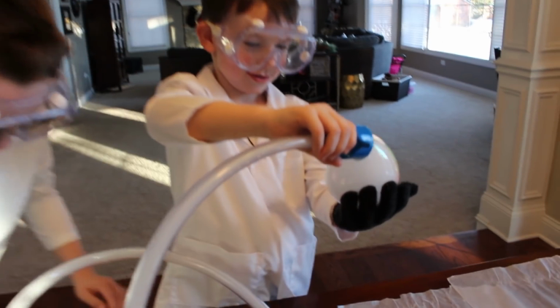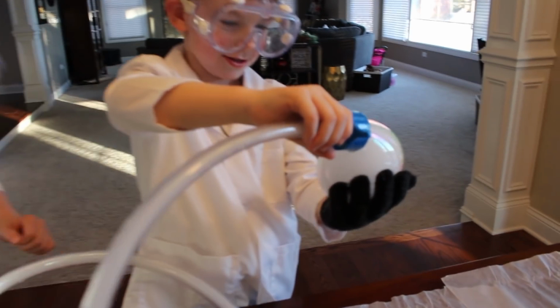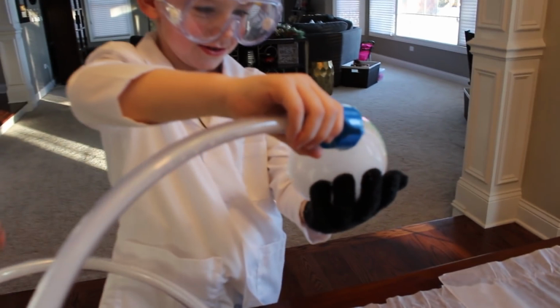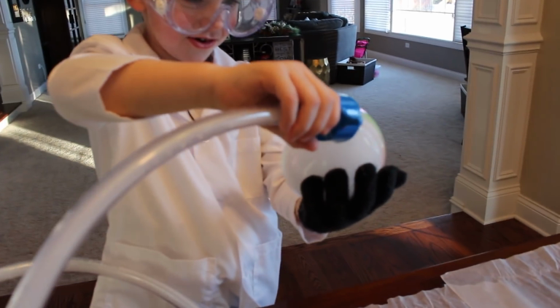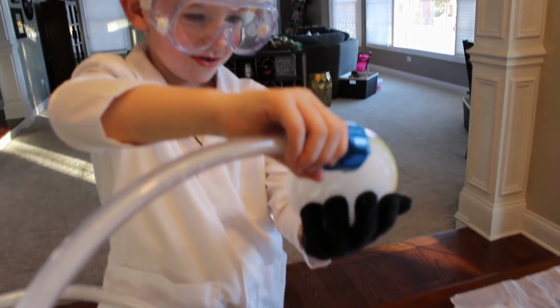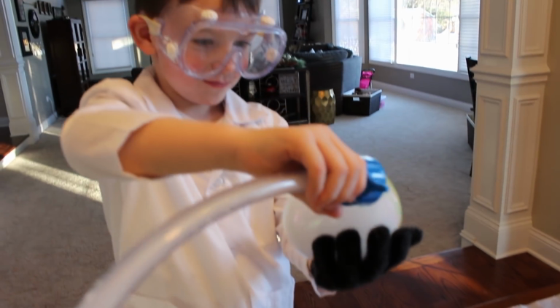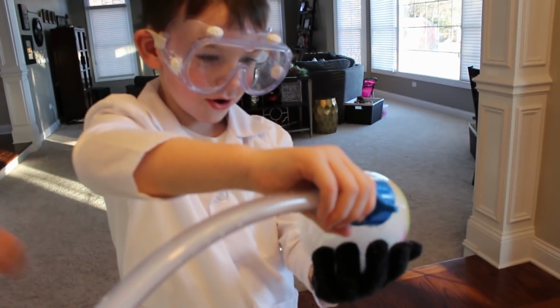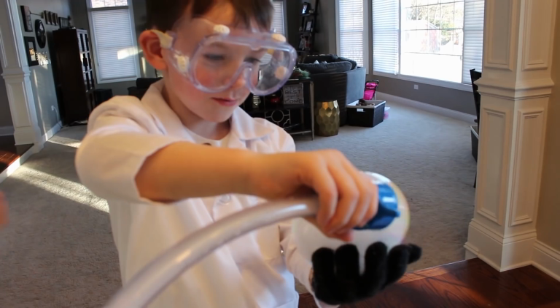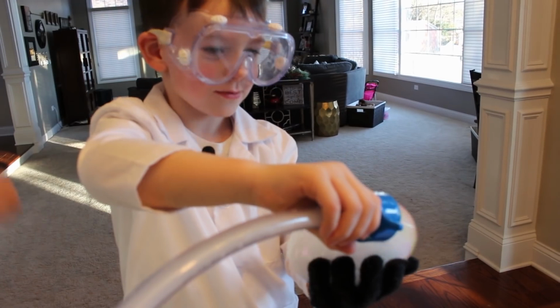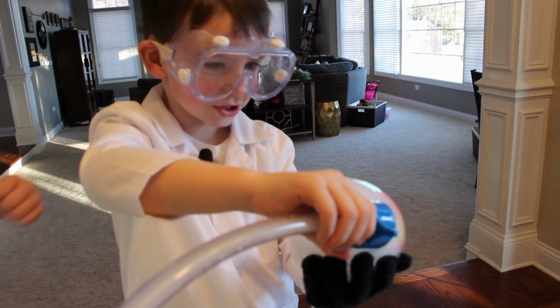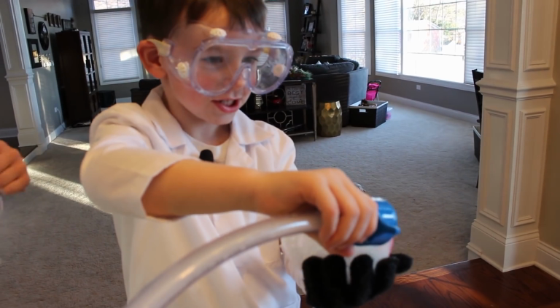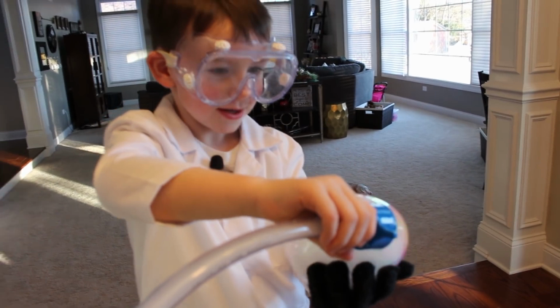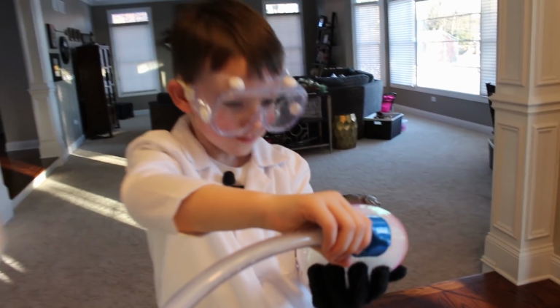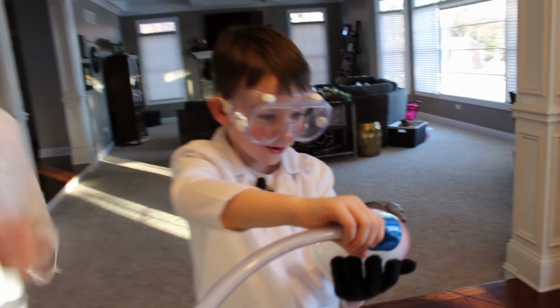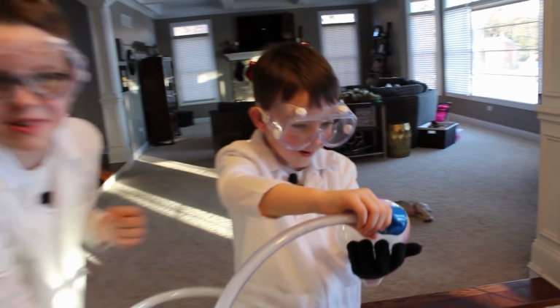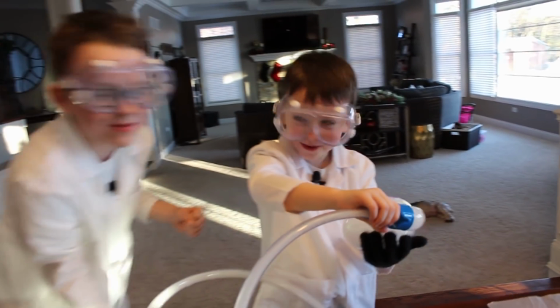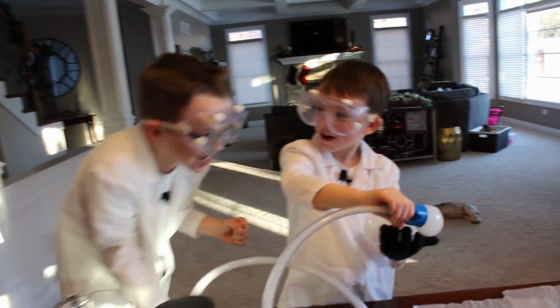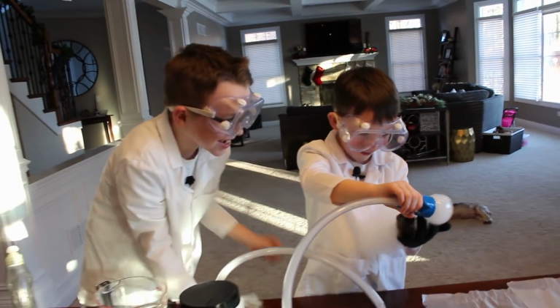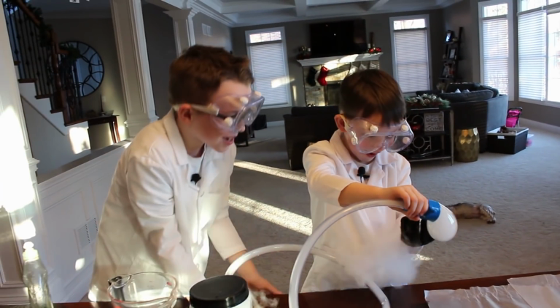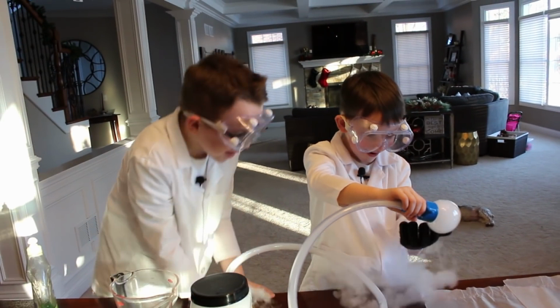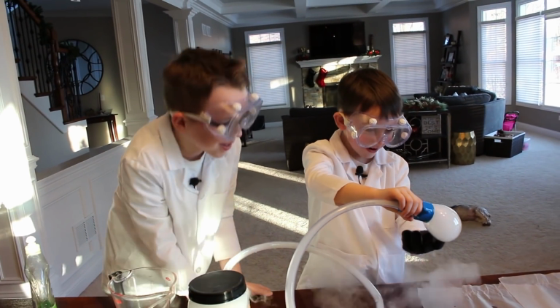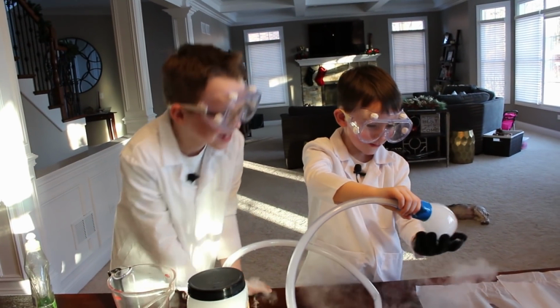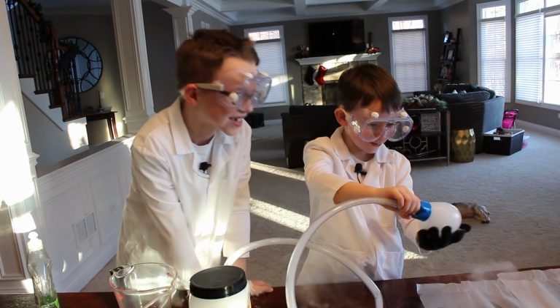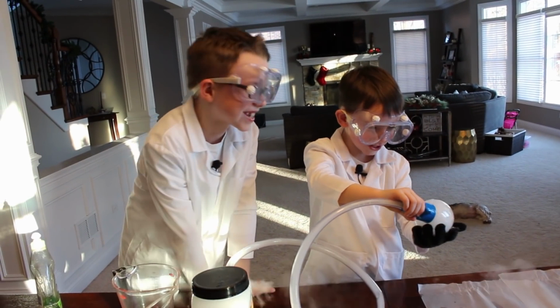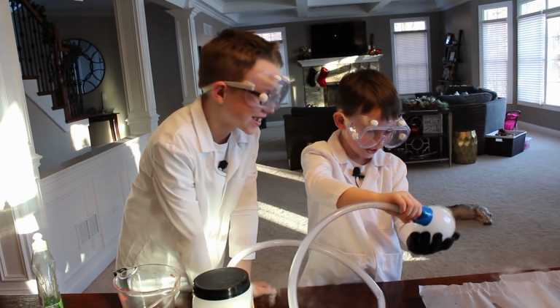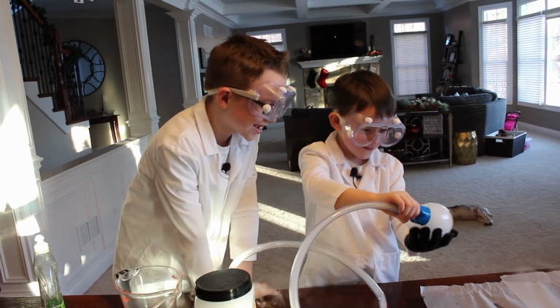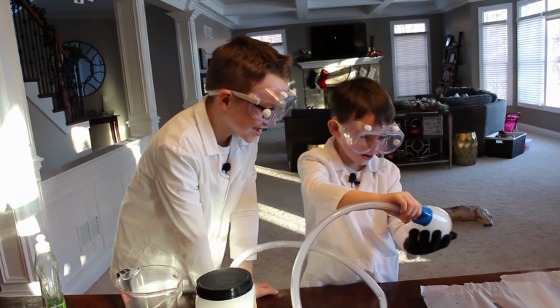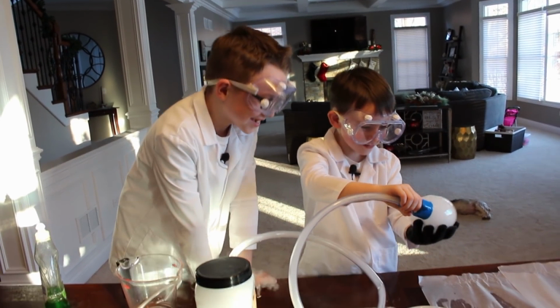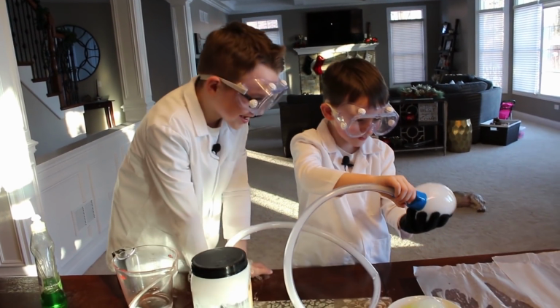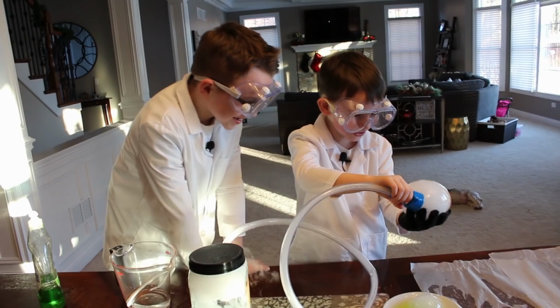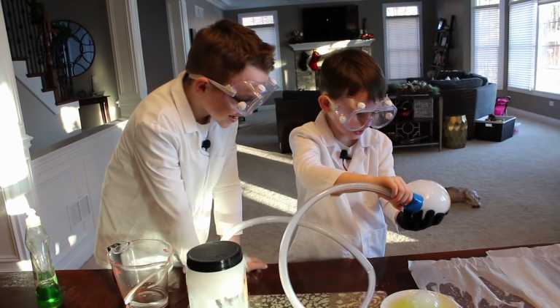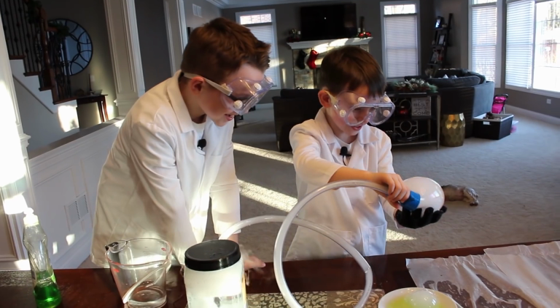Bubble machine! Bubble machine! Bubble machine!